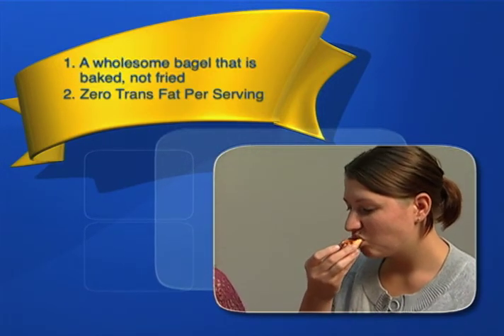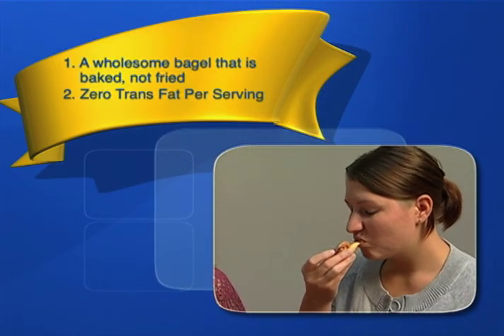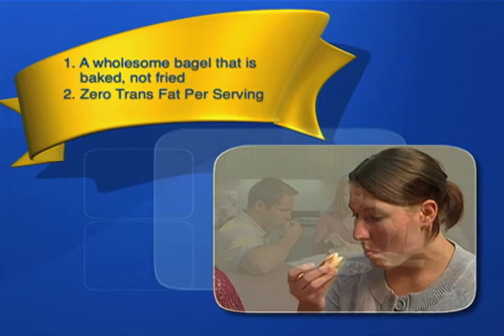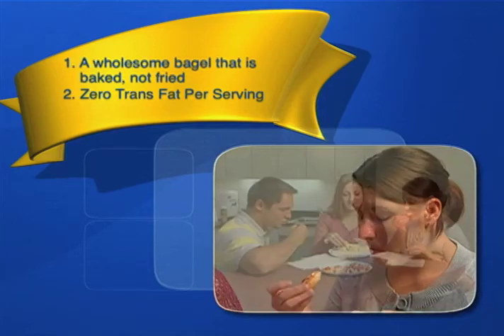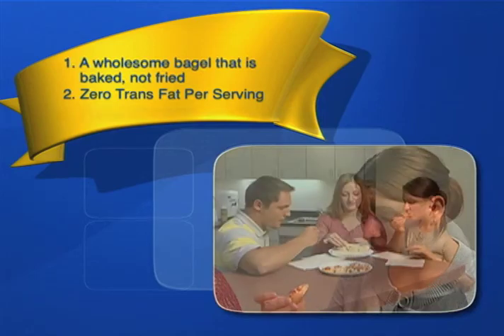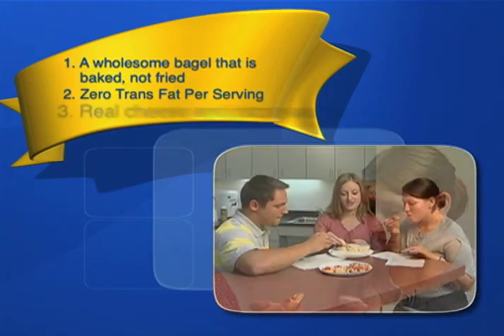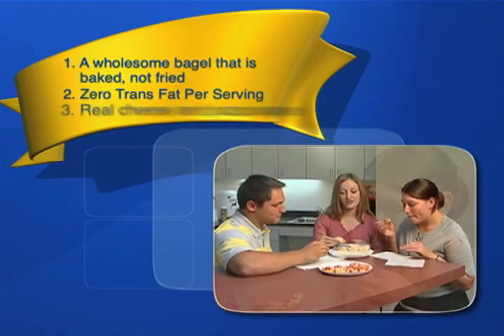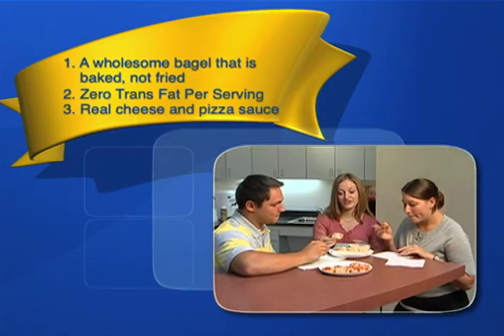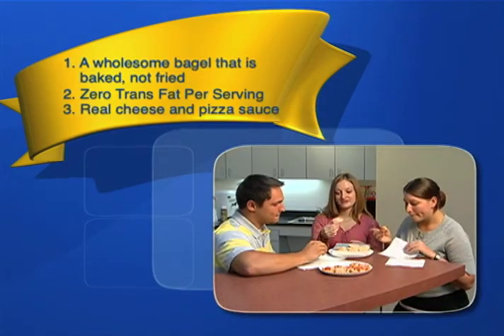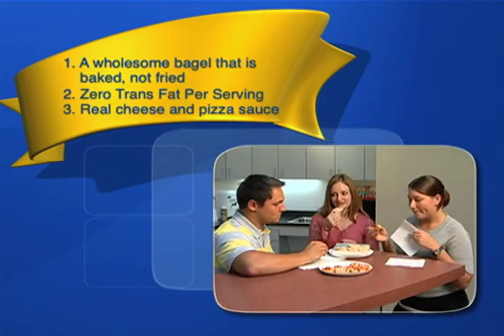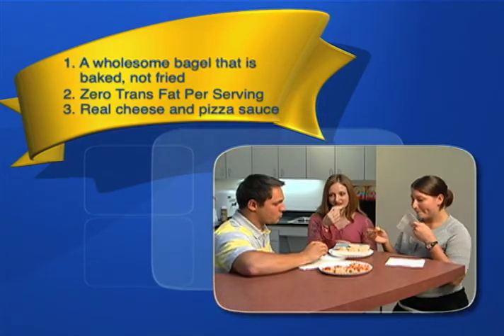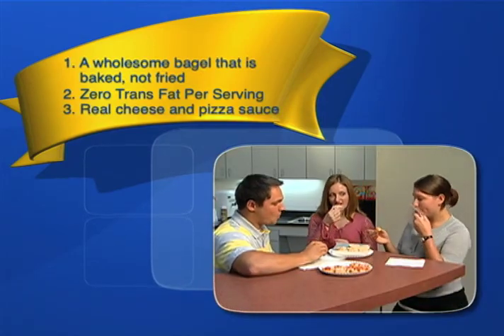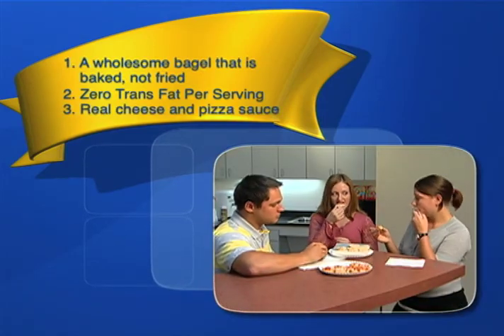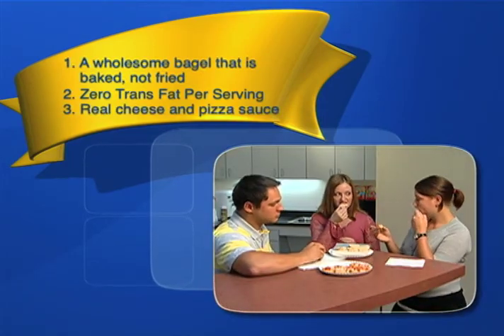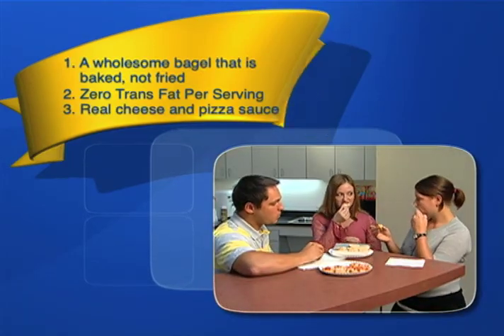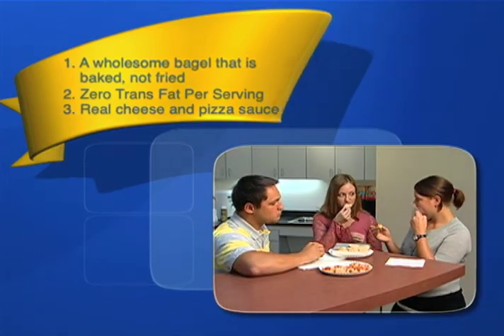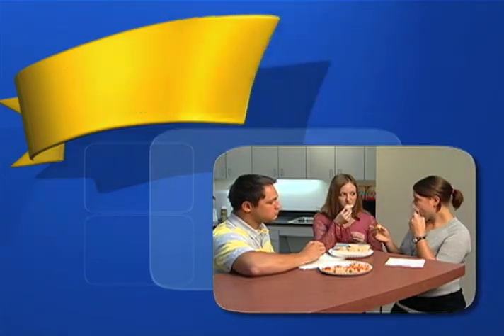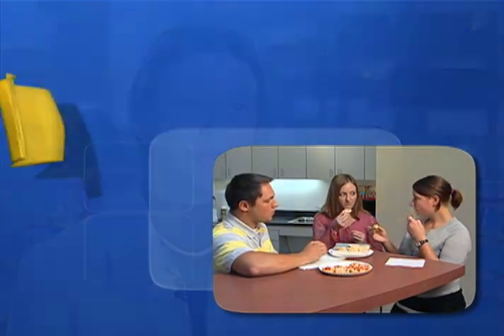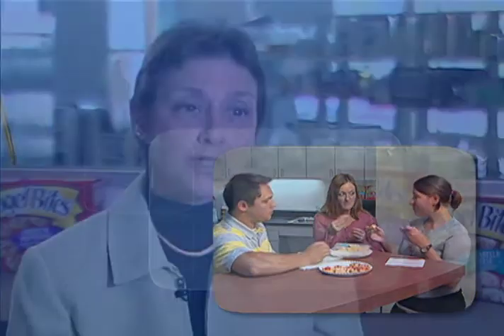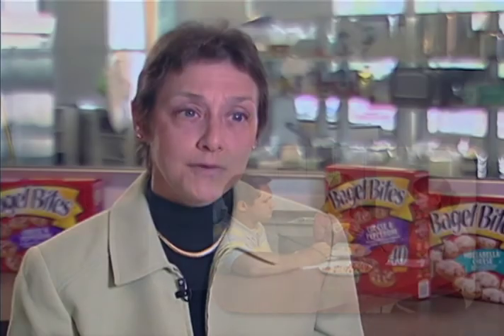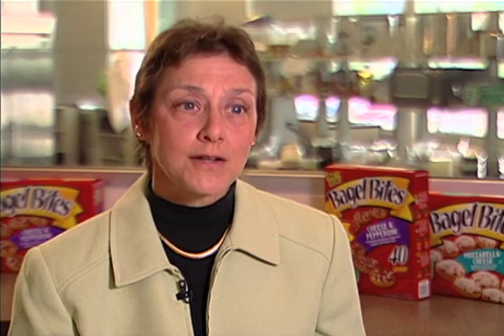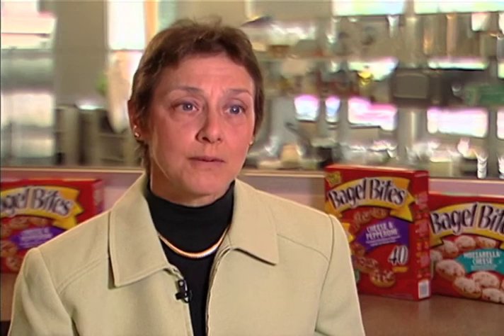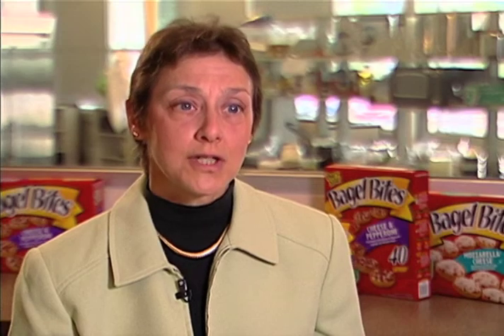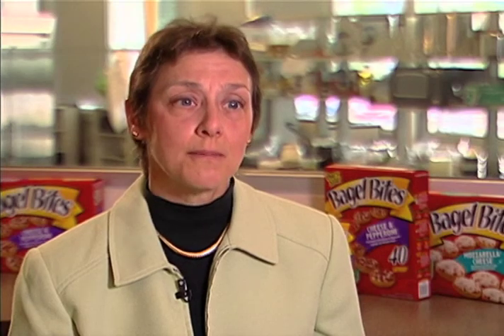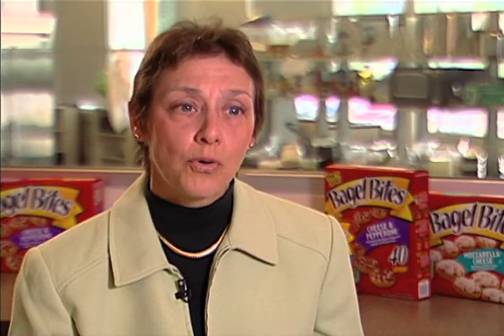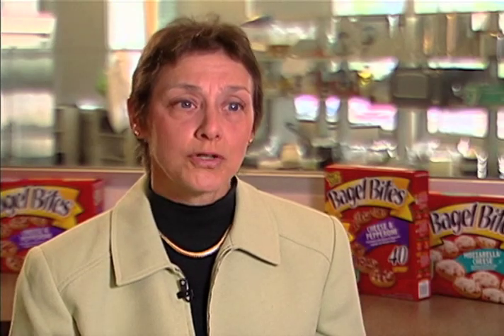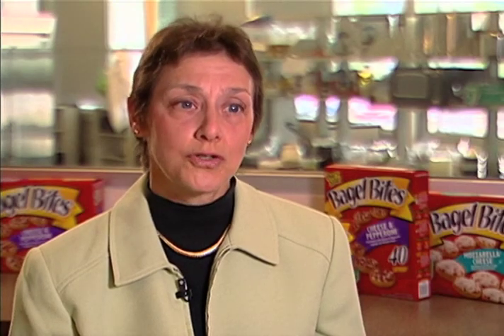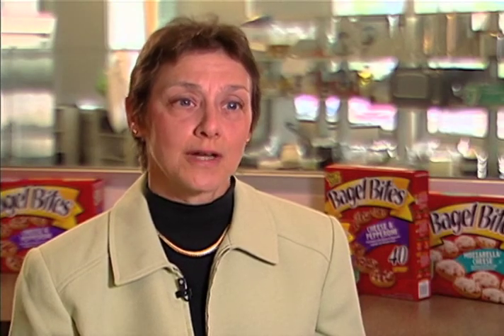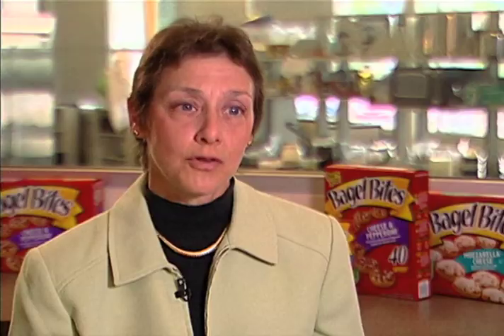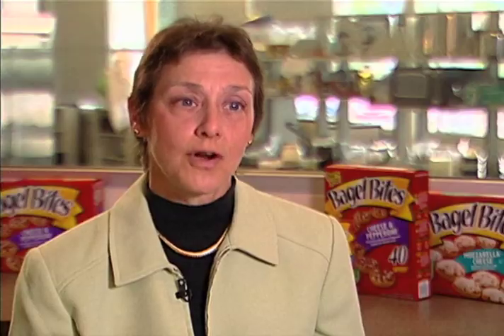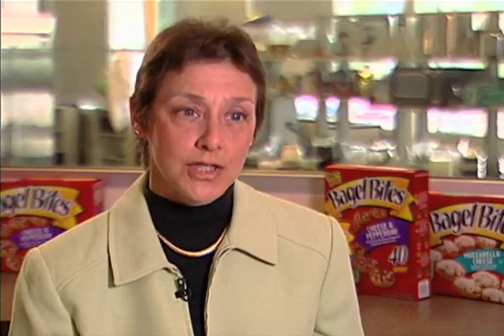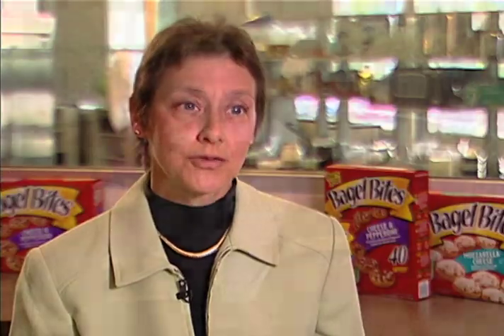They're made with 100% real cheese. Cheese is a source of calcium, which is an important nutrient for growing children.